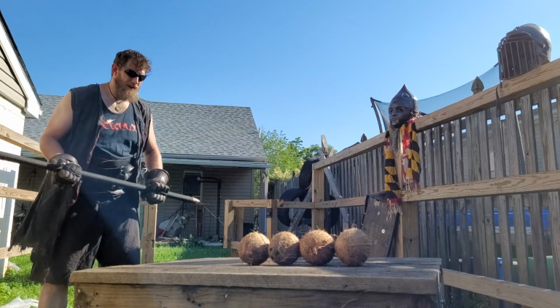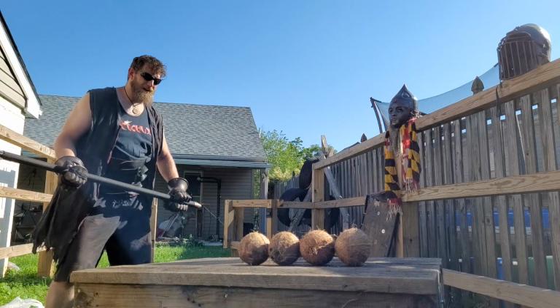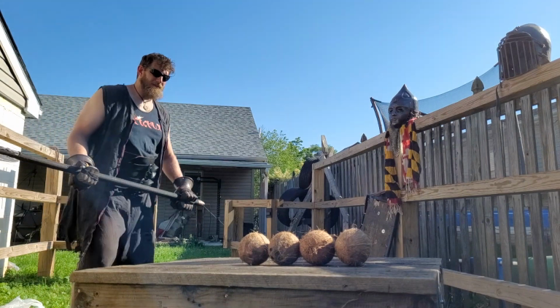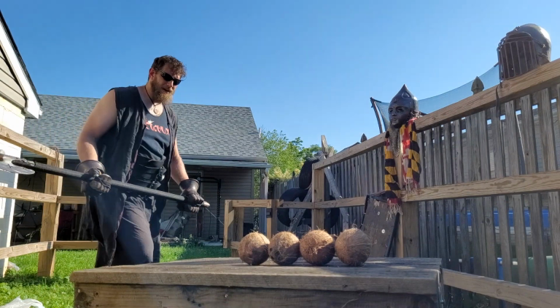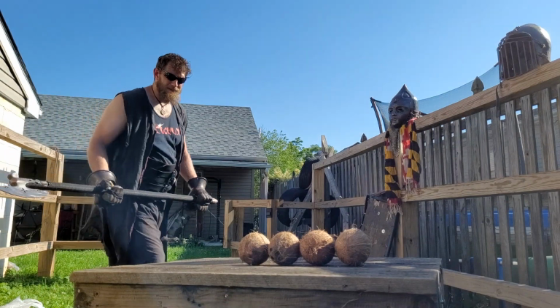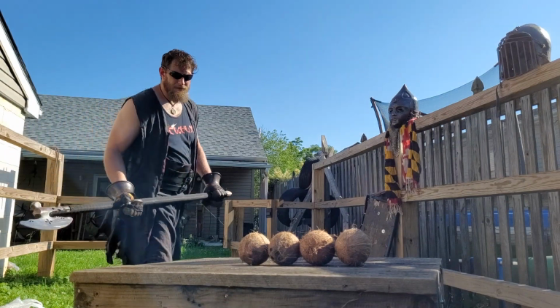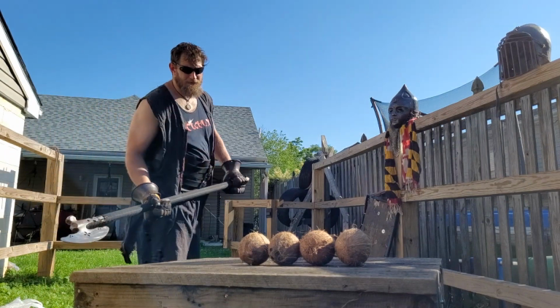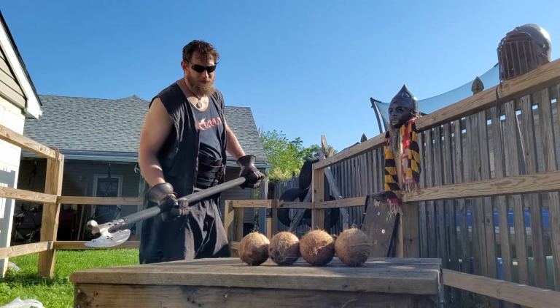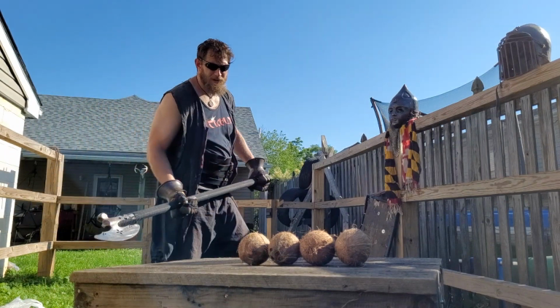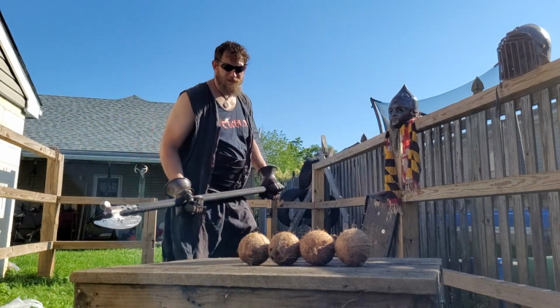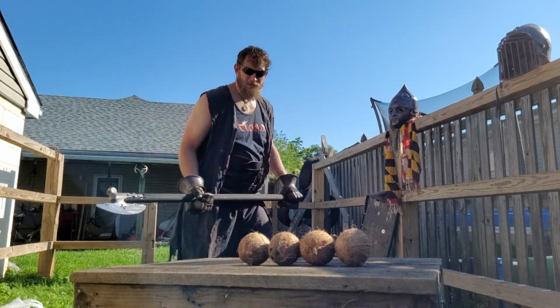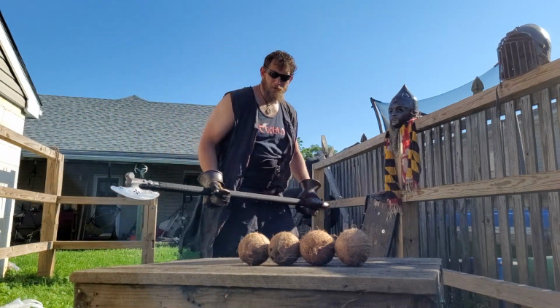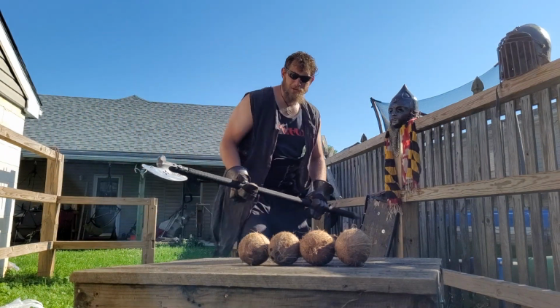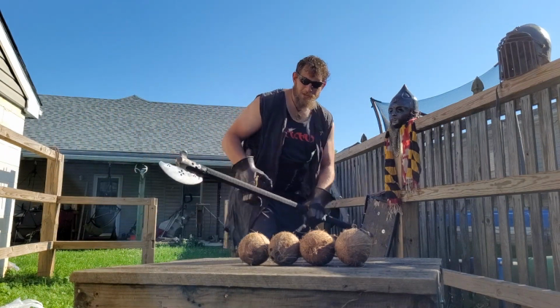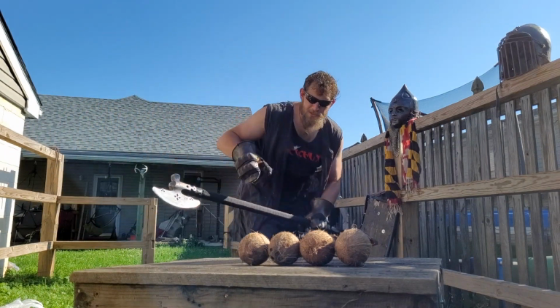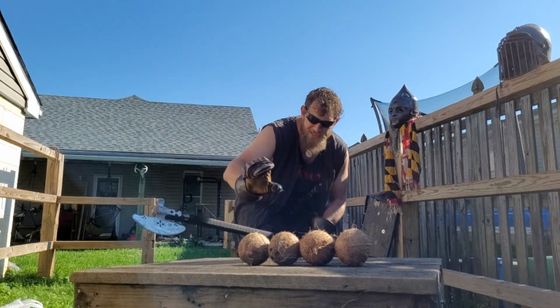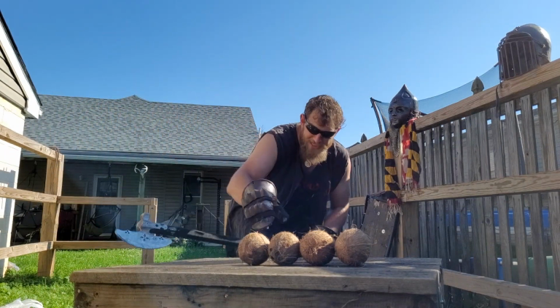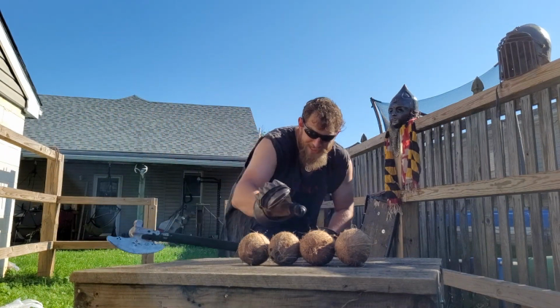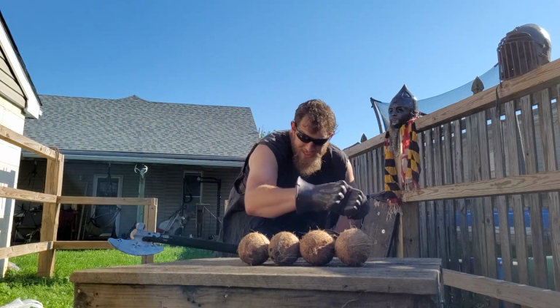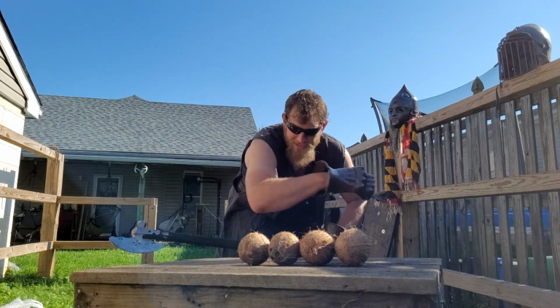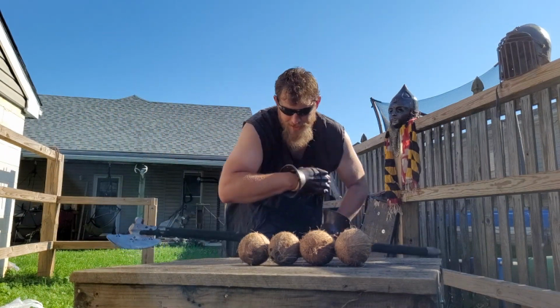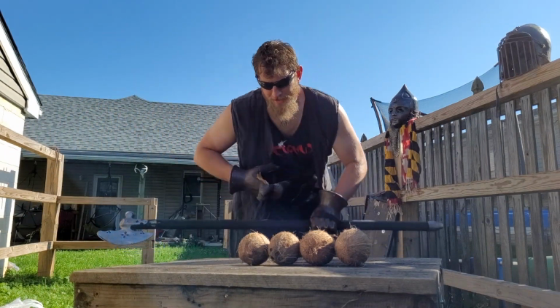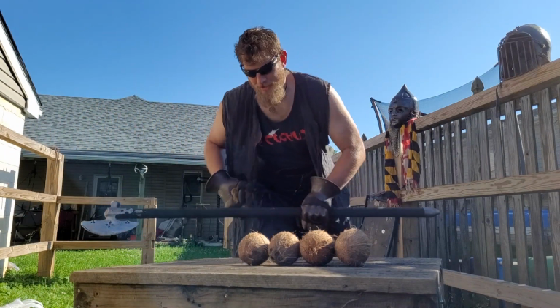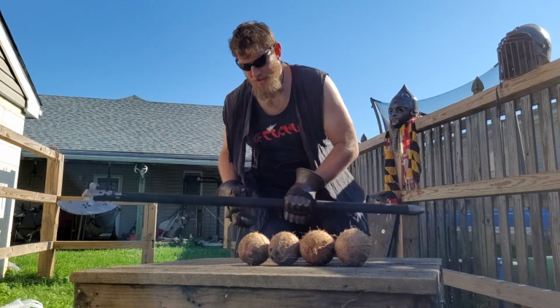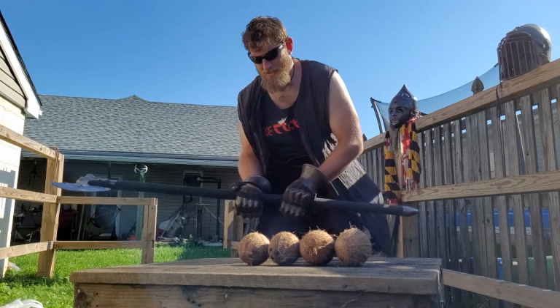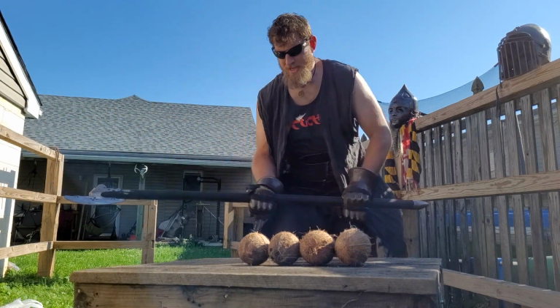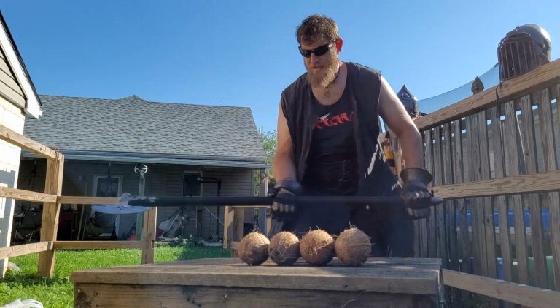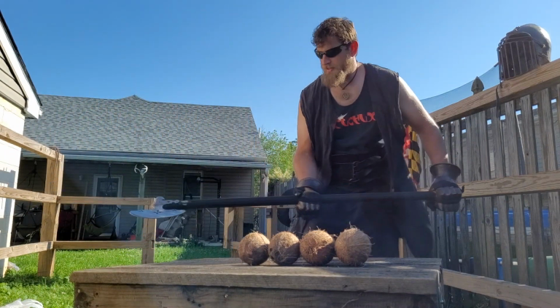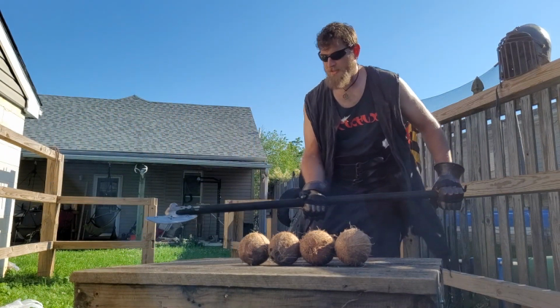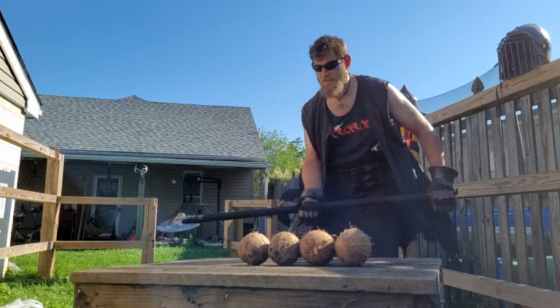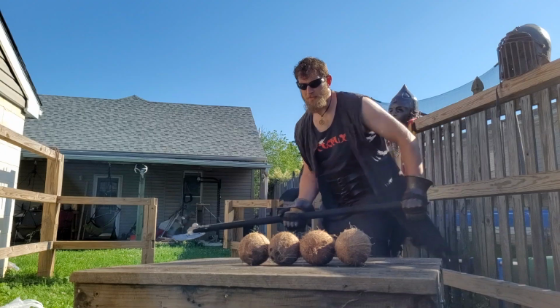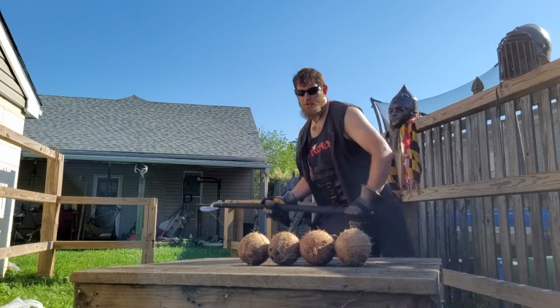I've got a lovely bunch of coconuts, diddly-dee, there they are, standing in a row.